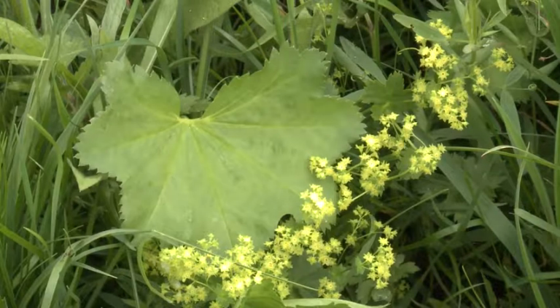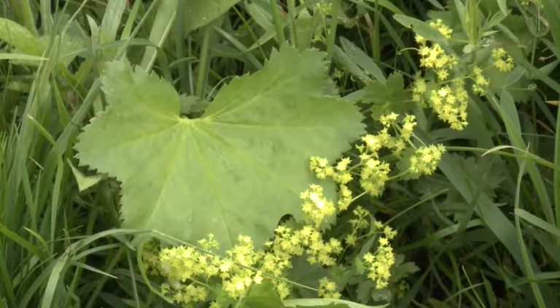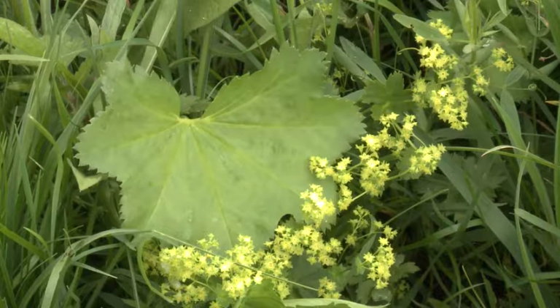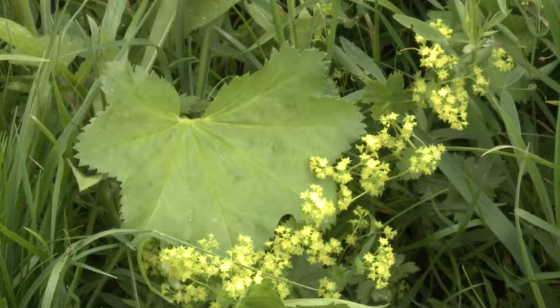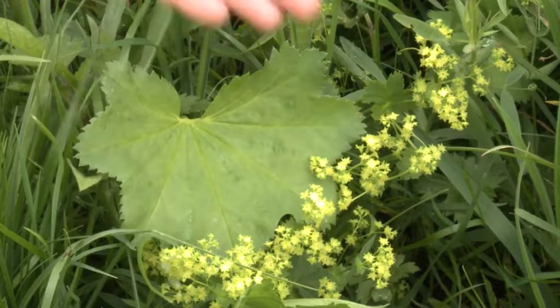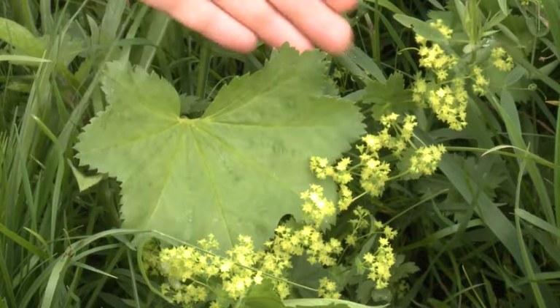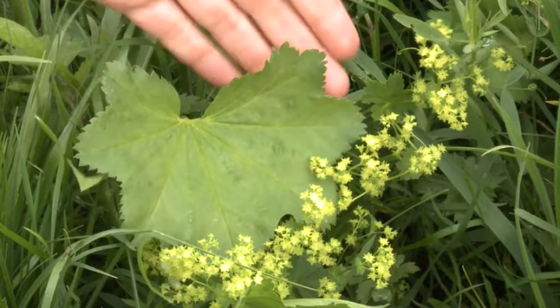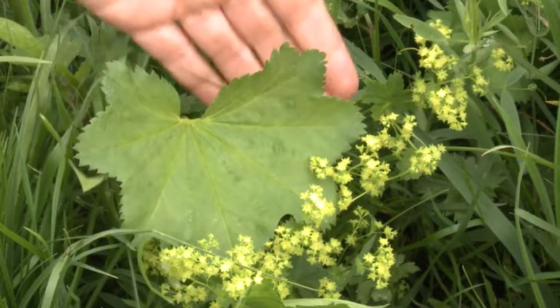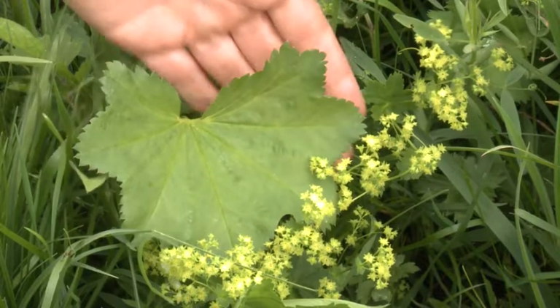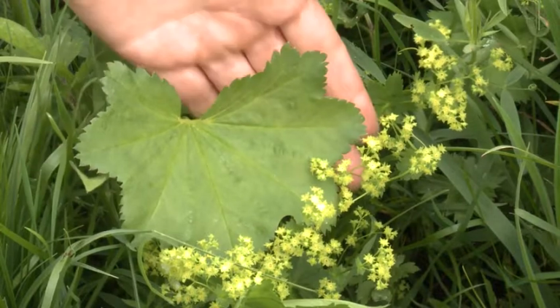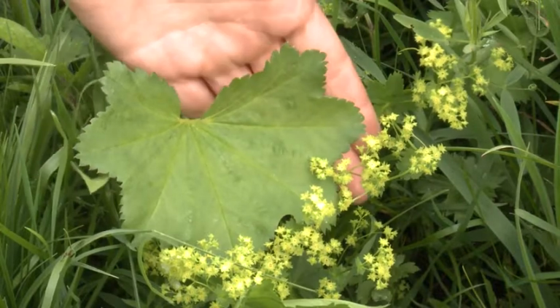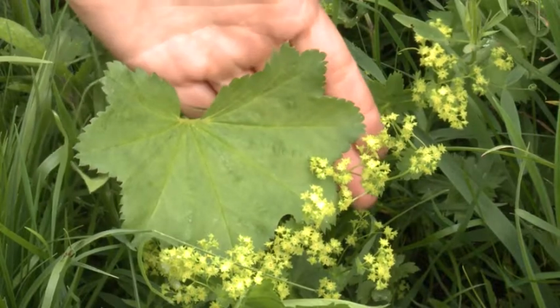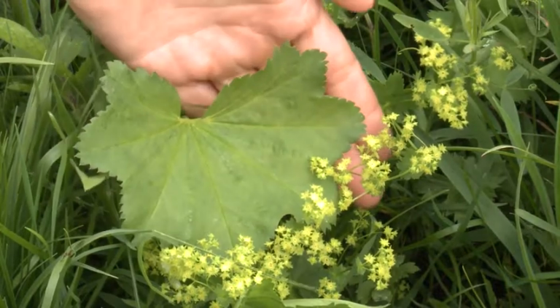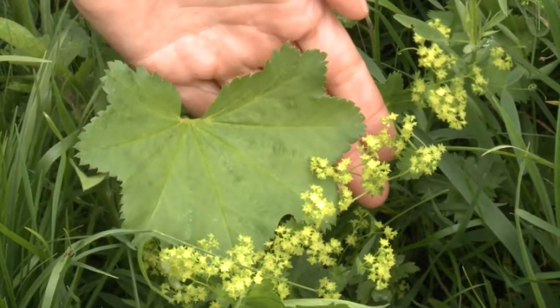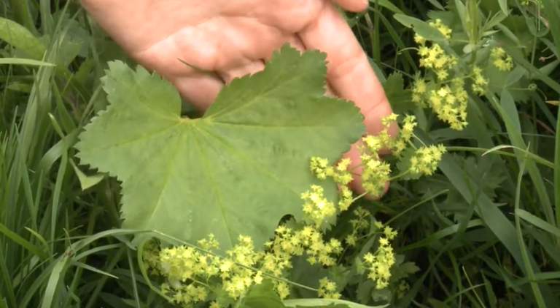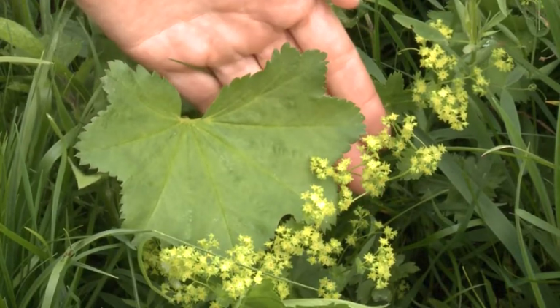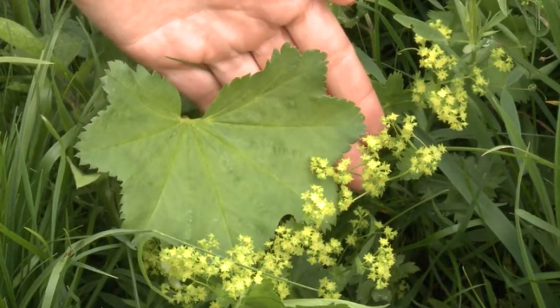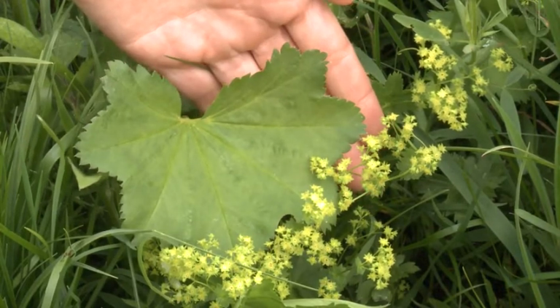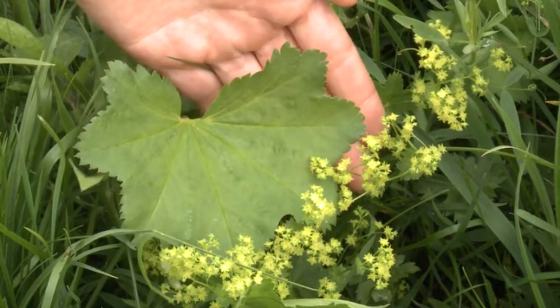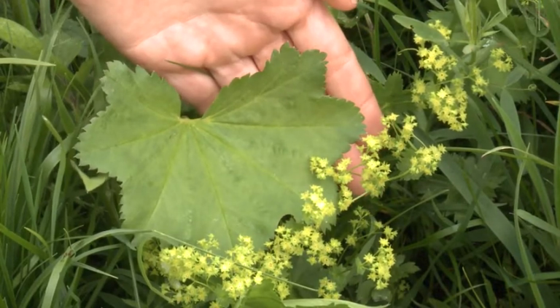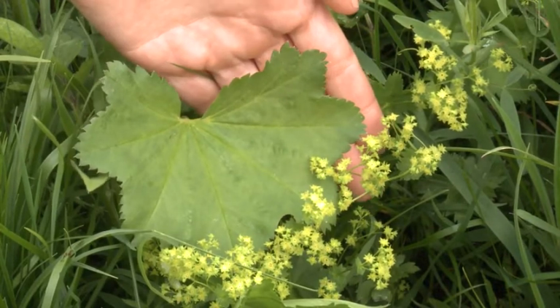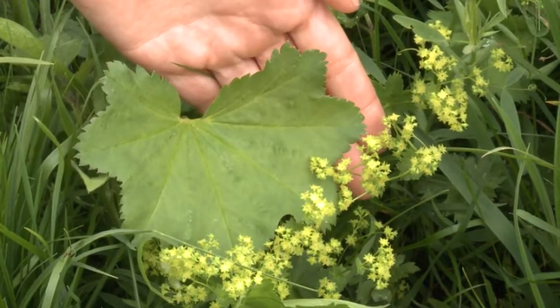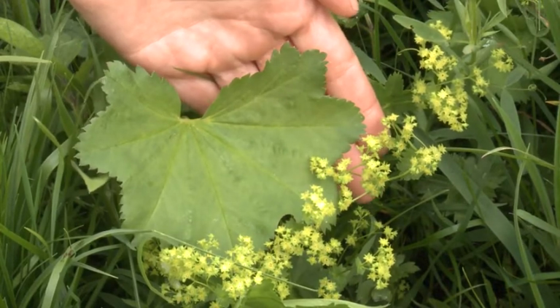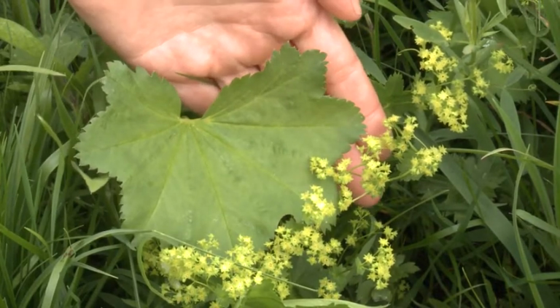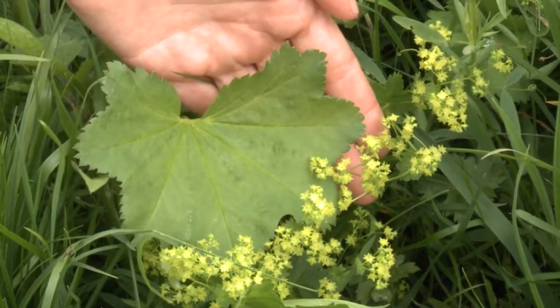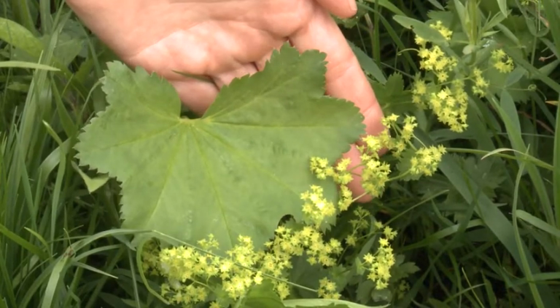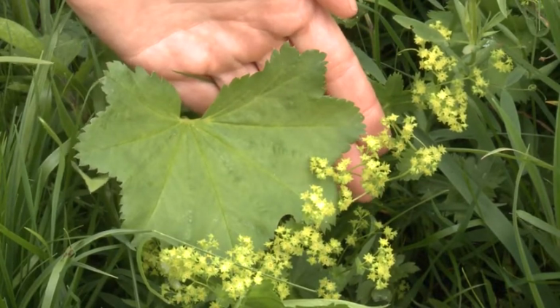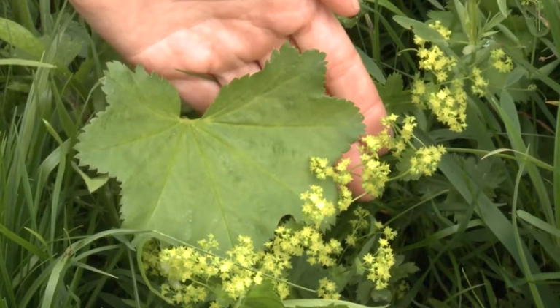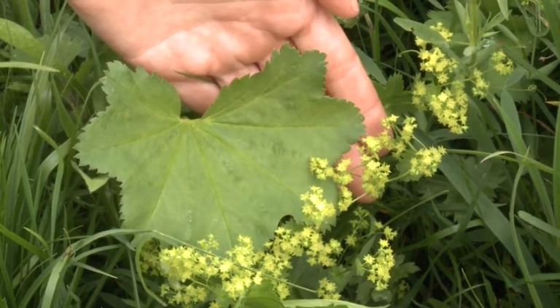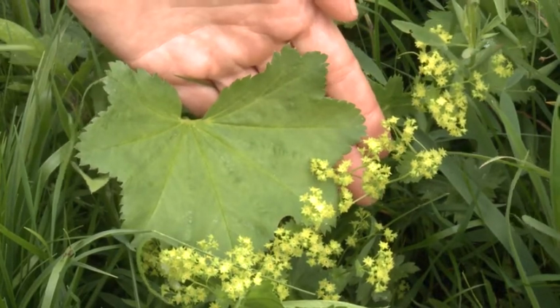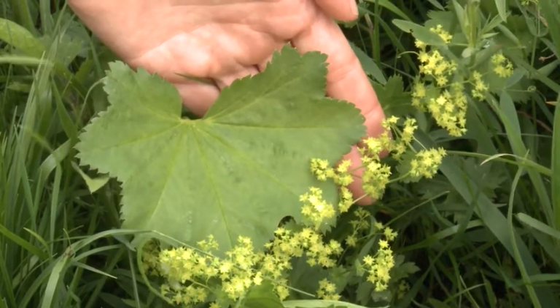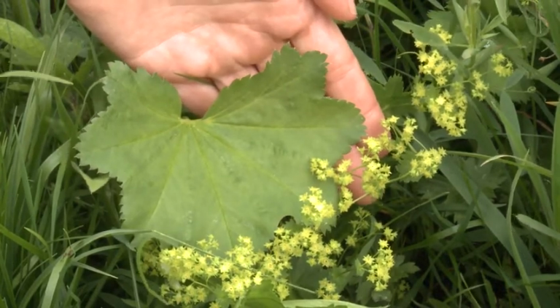And this is Lady's Mantle. This is another iconic species of the North Pennines.